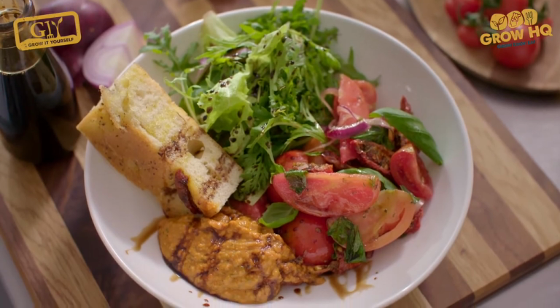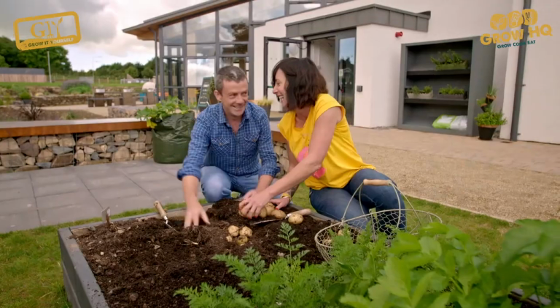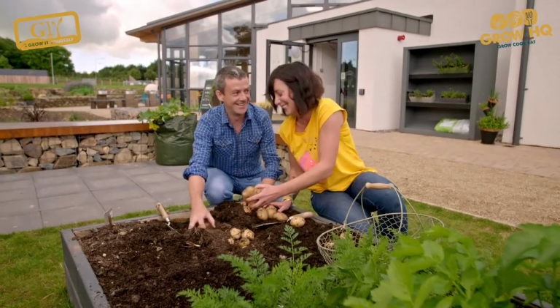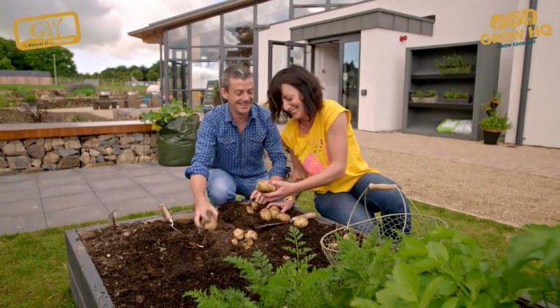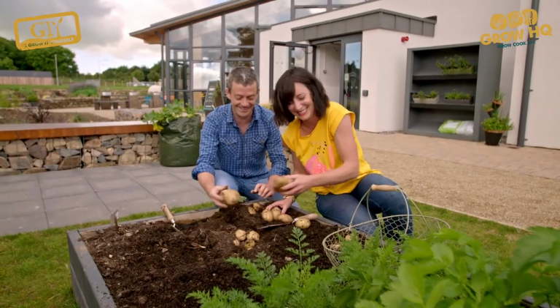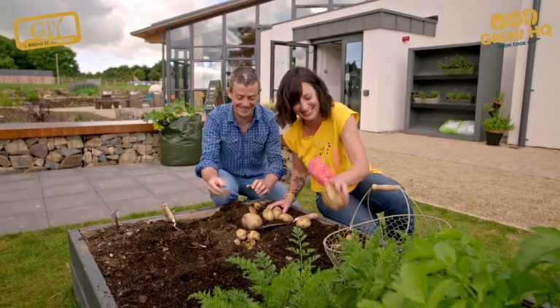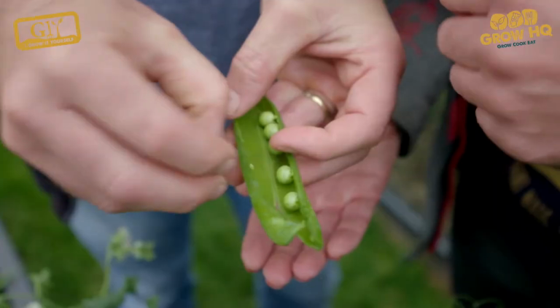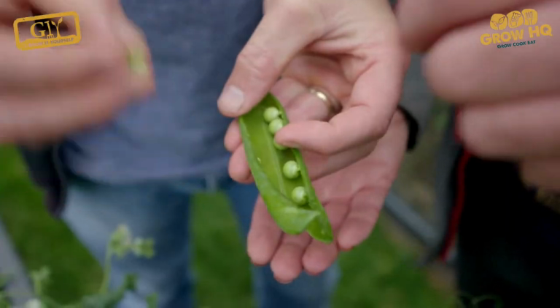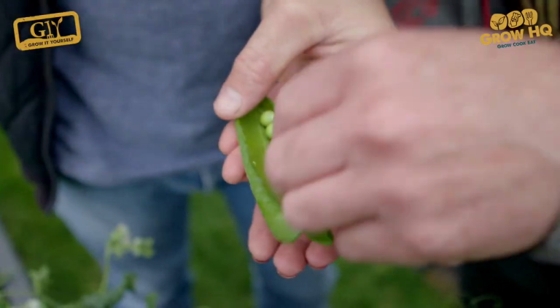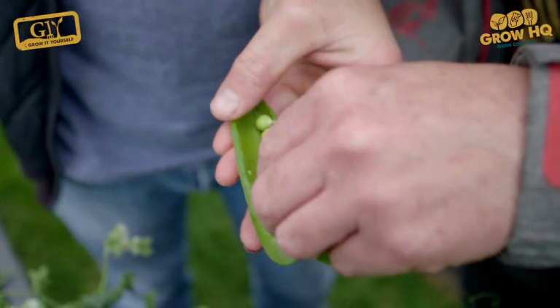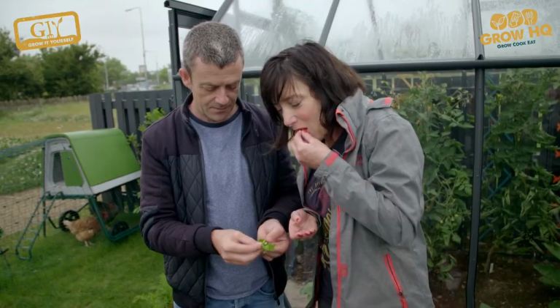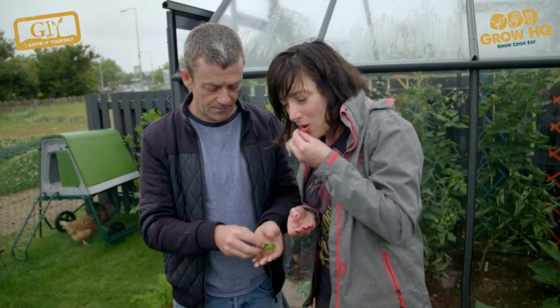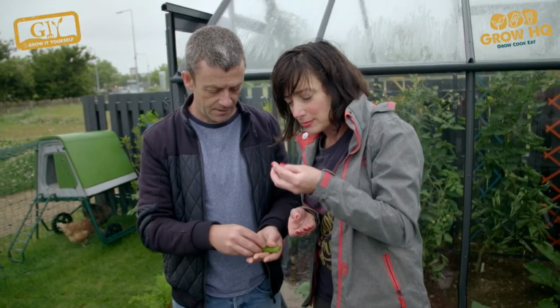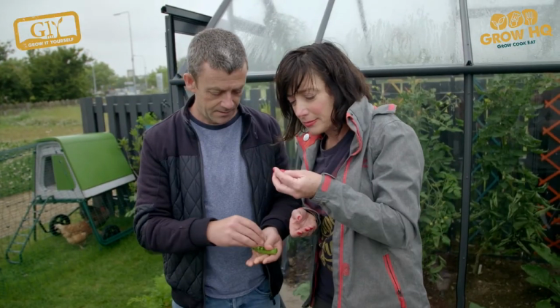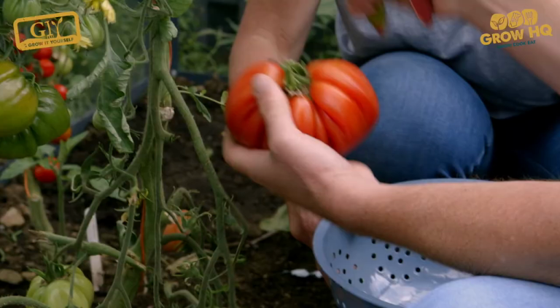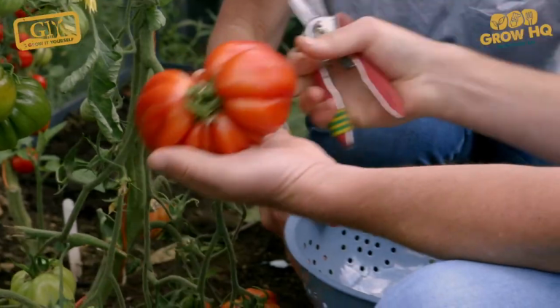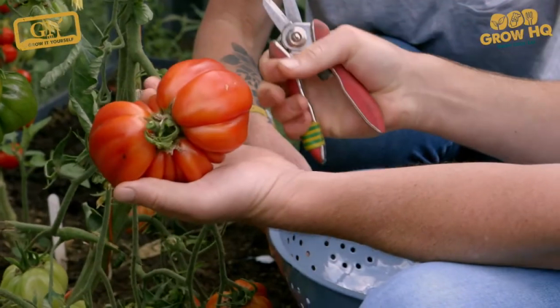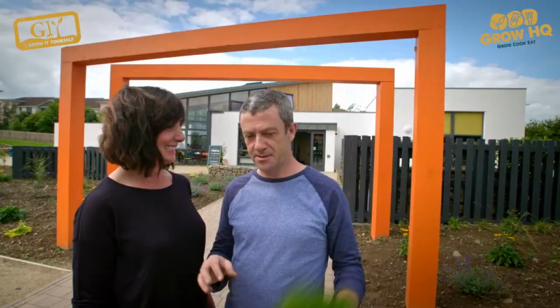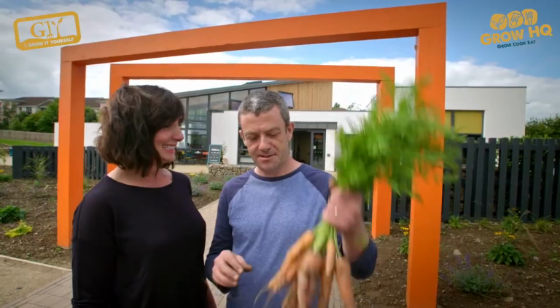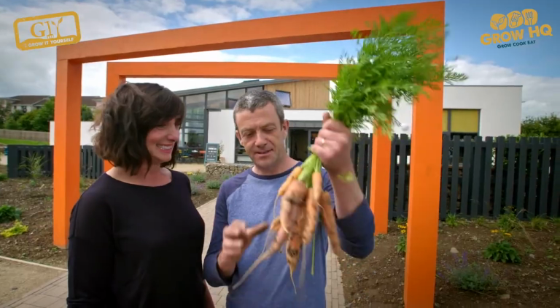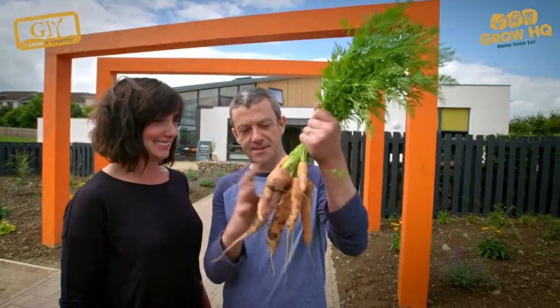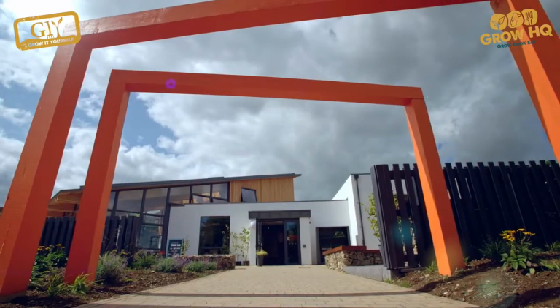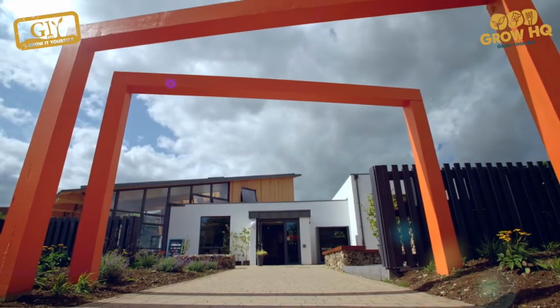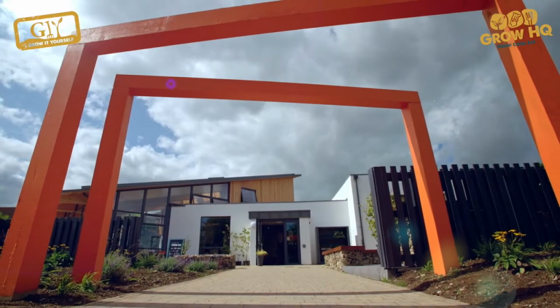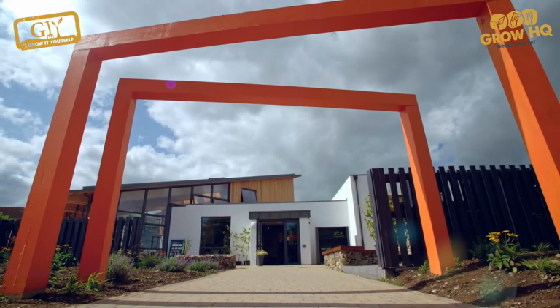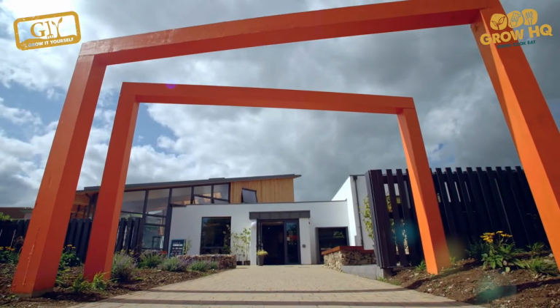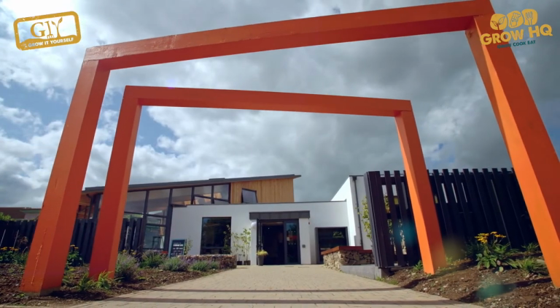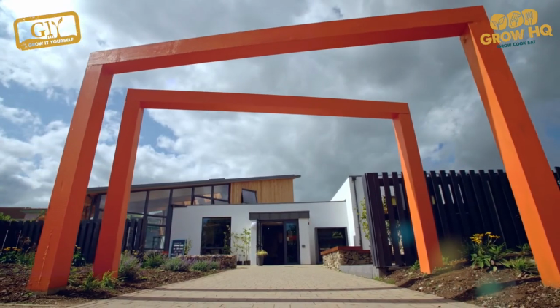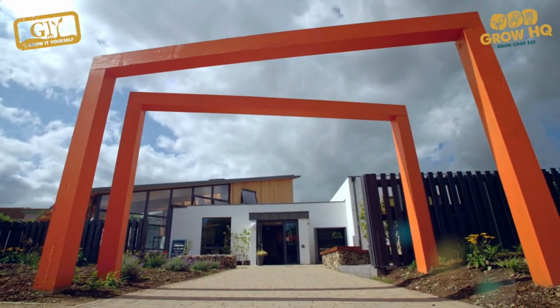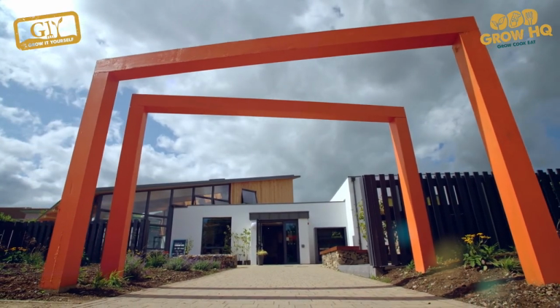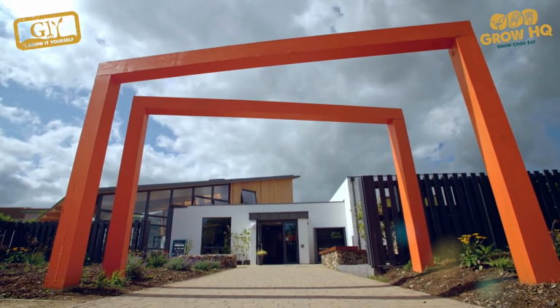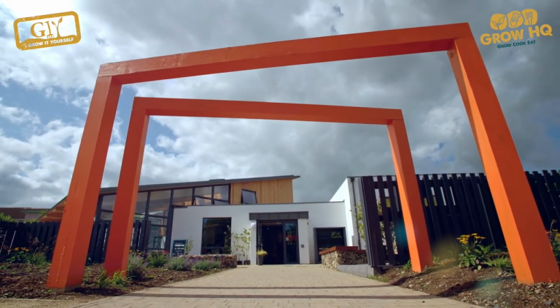We really hope this series has changed the way you think about food and inspired you to give growing a go. We'll see you next year for a brand new series with an exciting new selection of veg that you can grow, cook and eat.